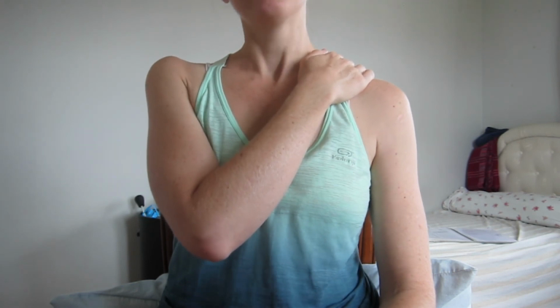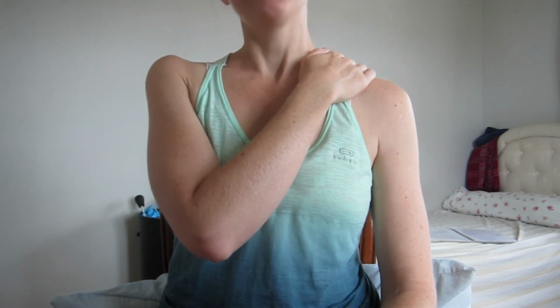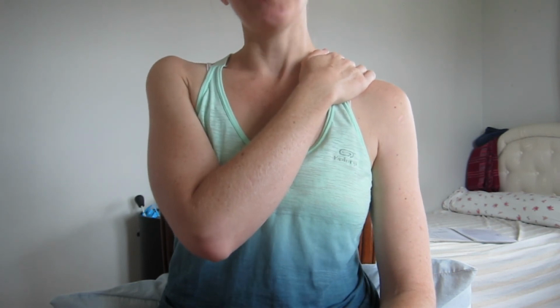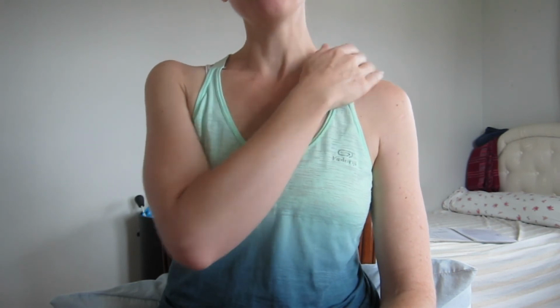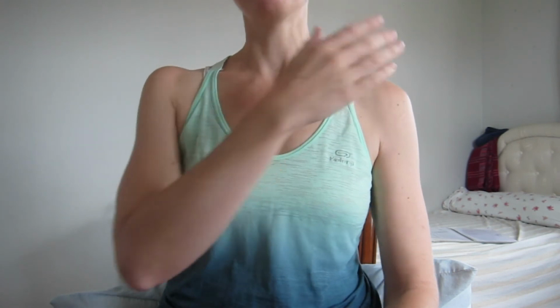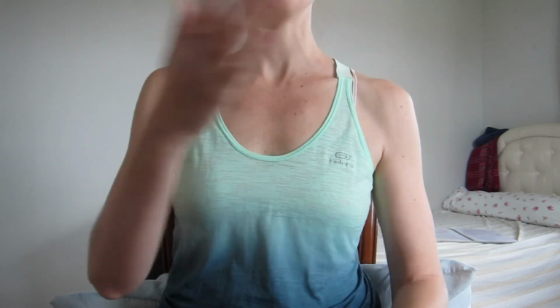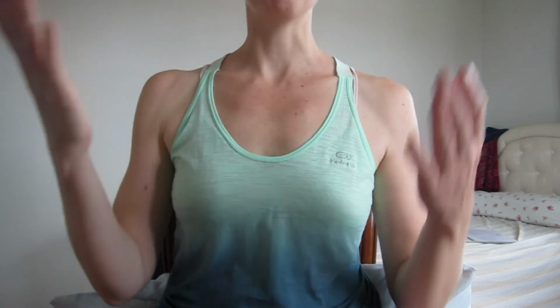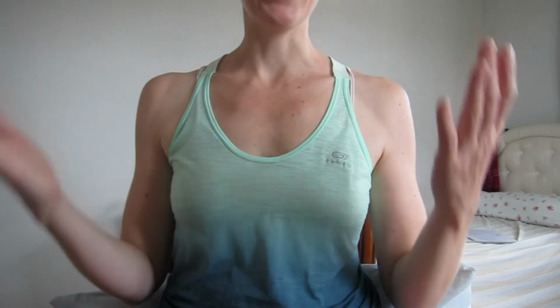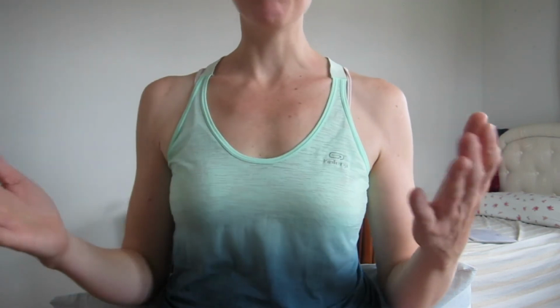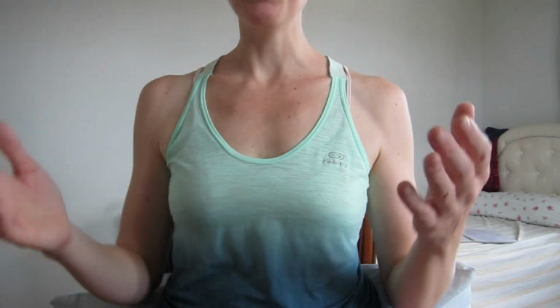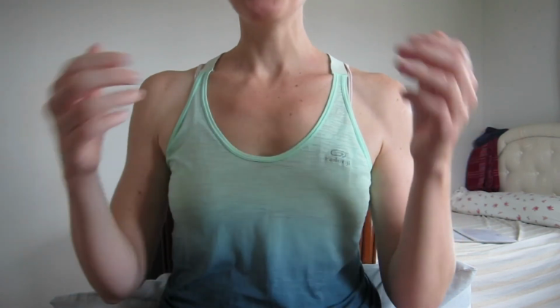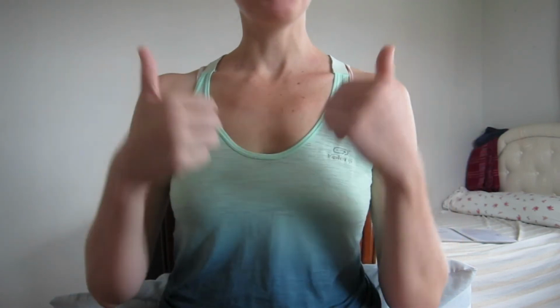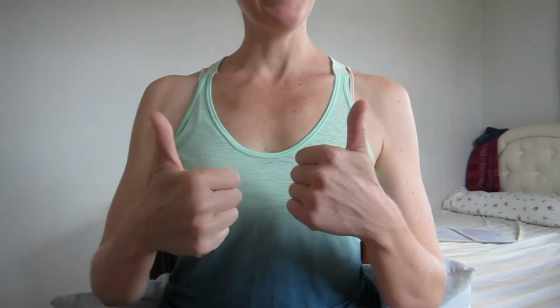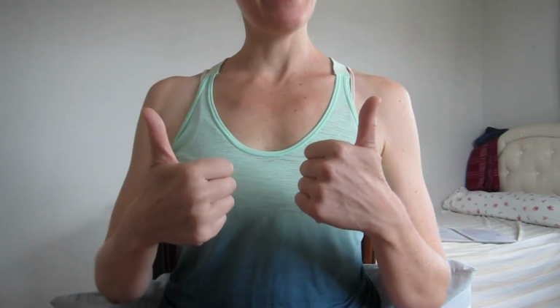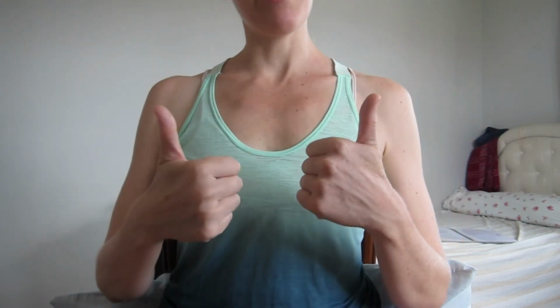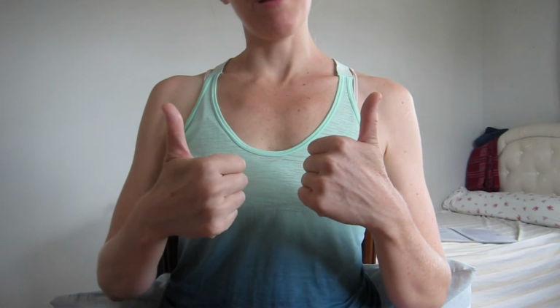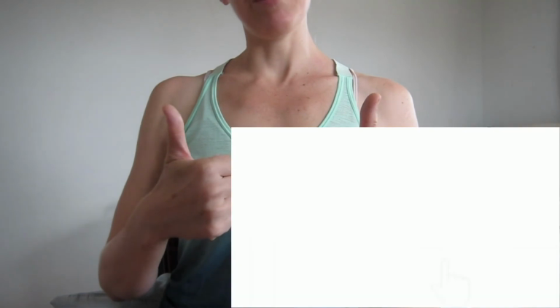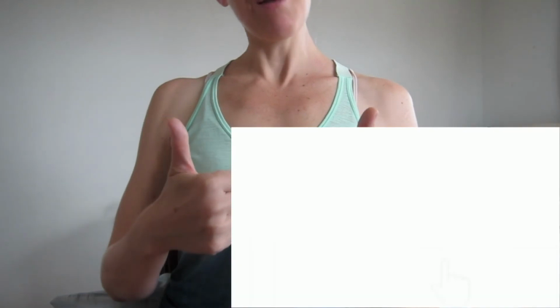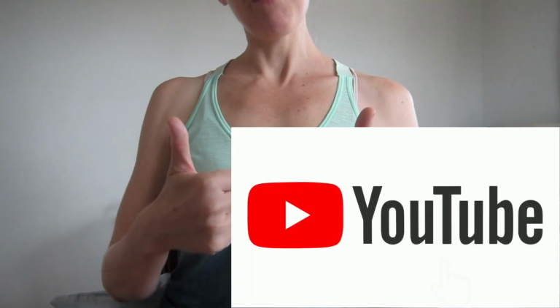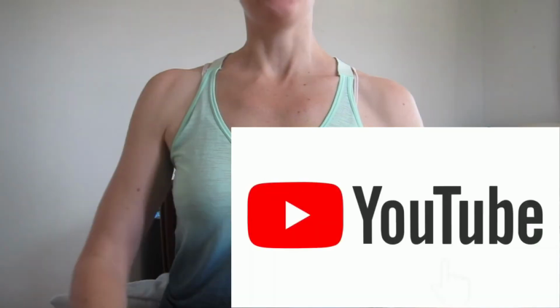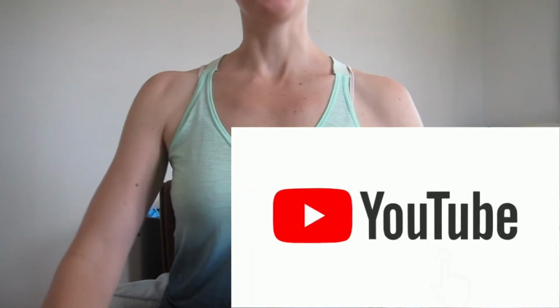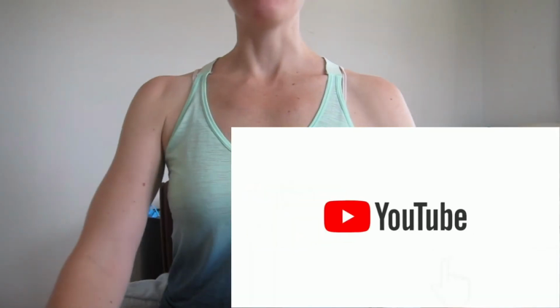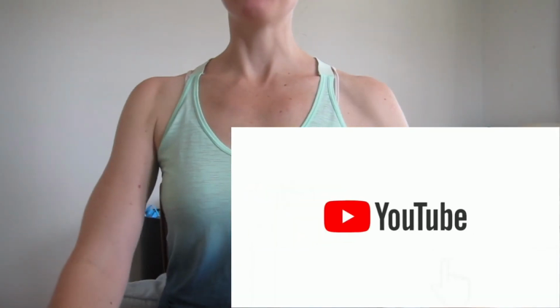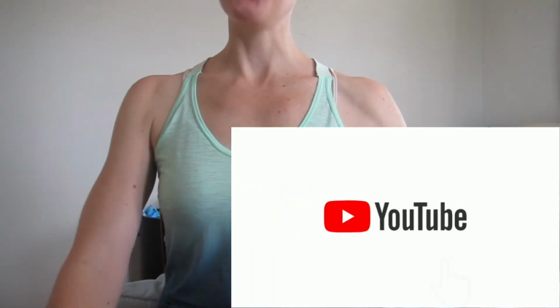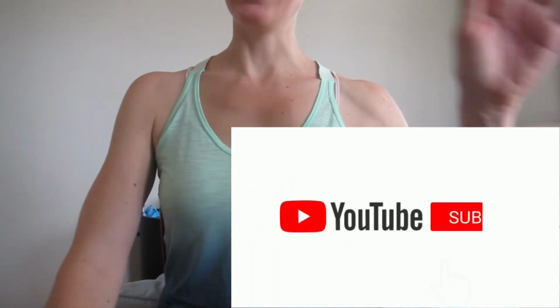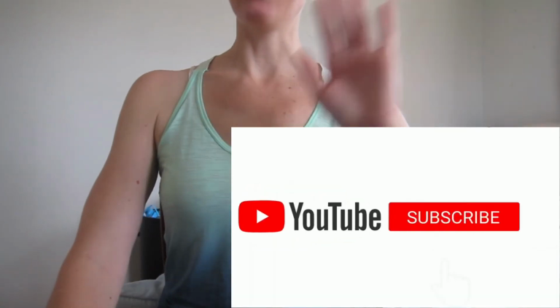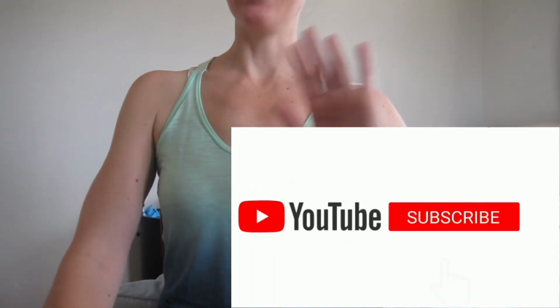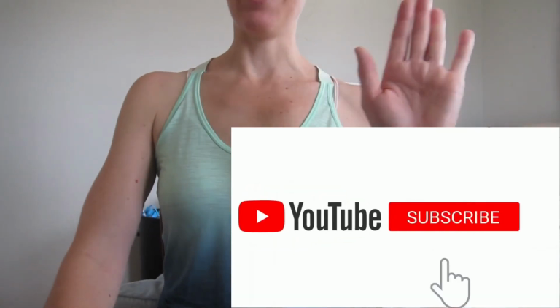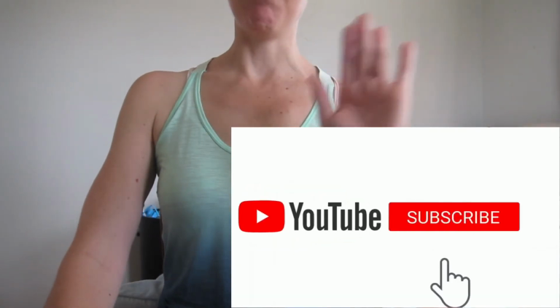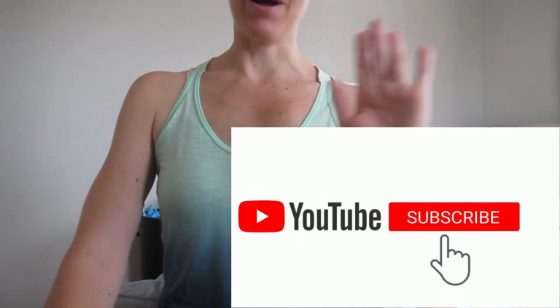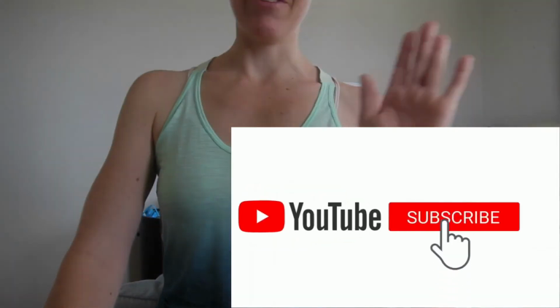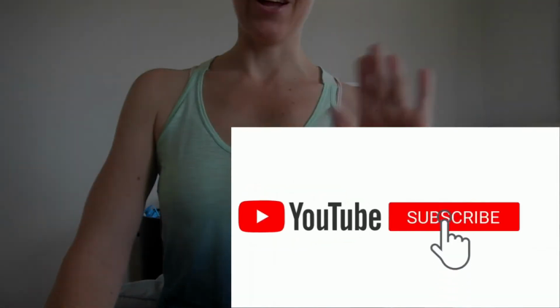I hope this video has been helpful. Please give it a thumbs up. Thanks for tuning in, guys. Bye bye for now.